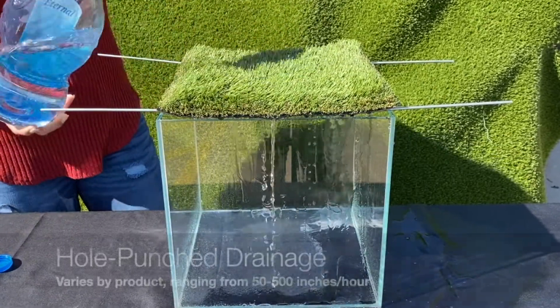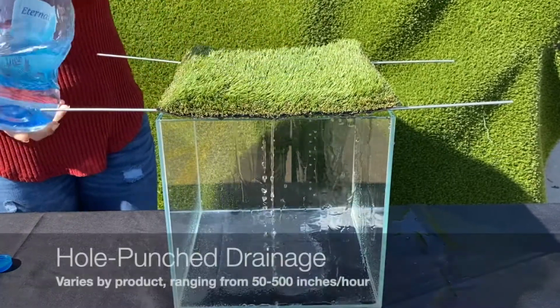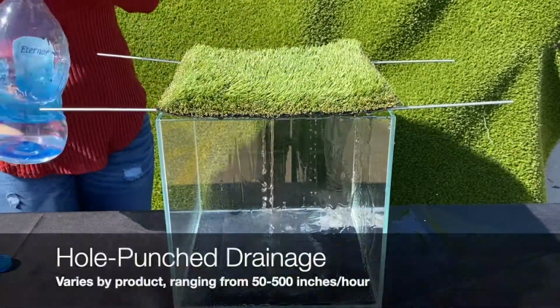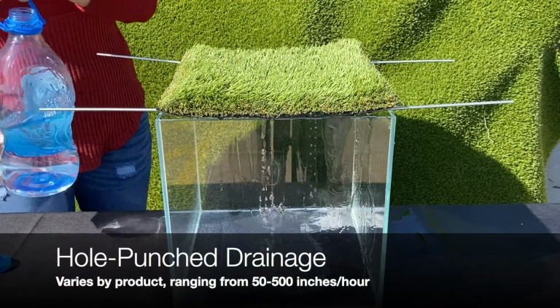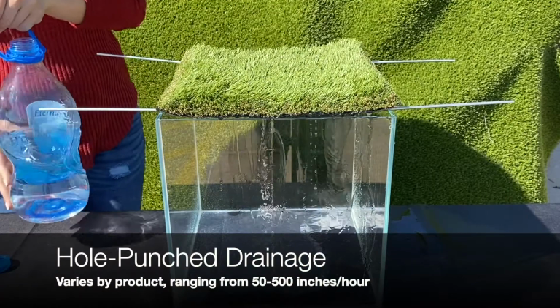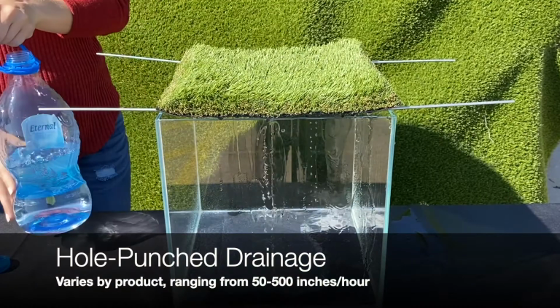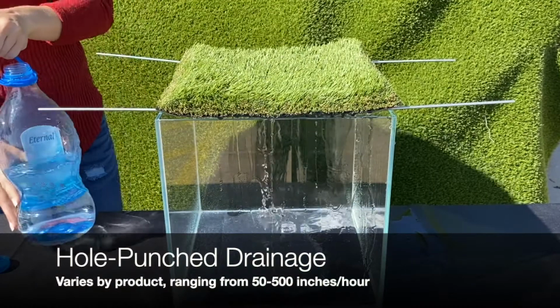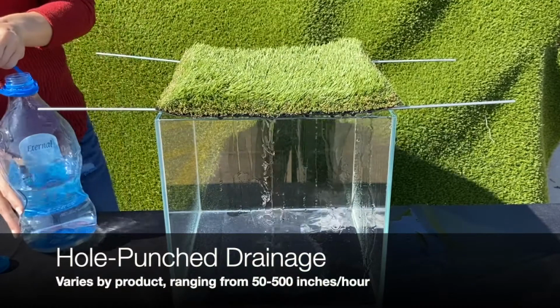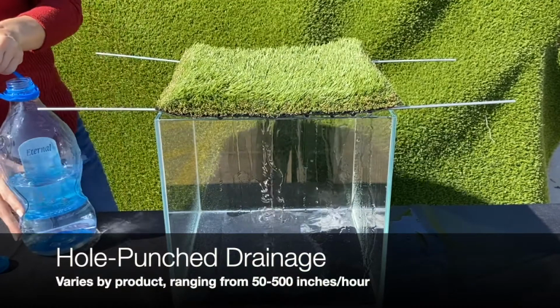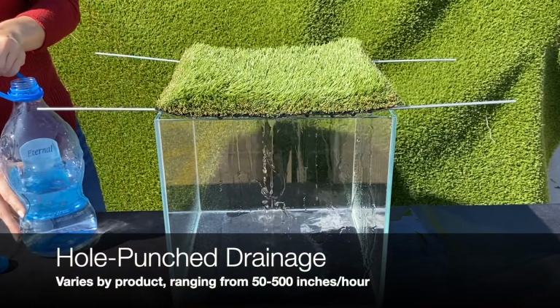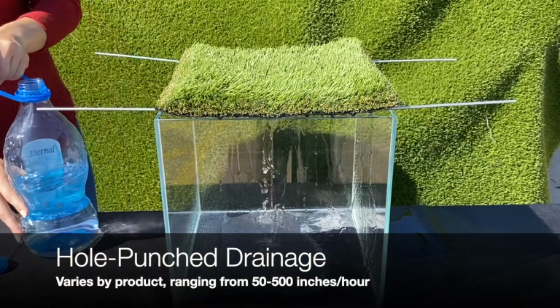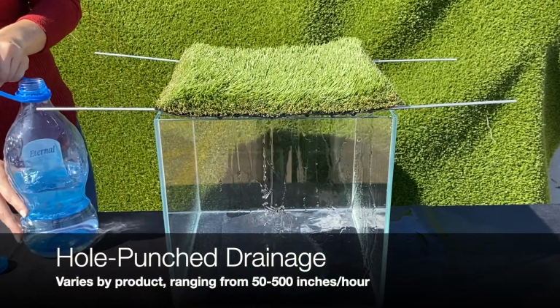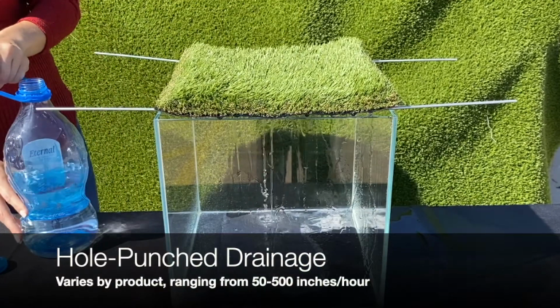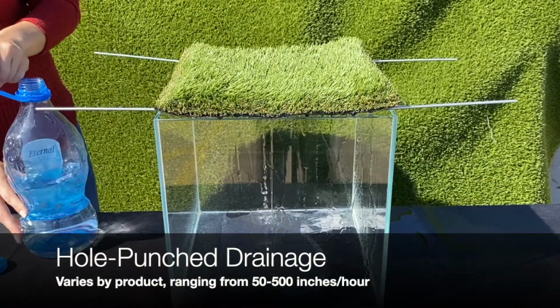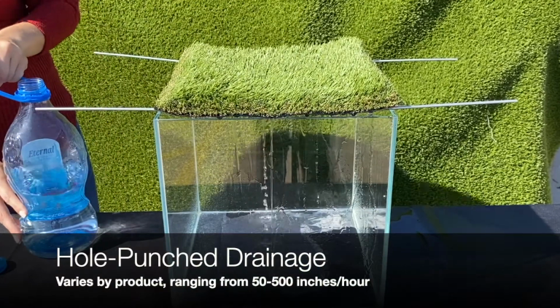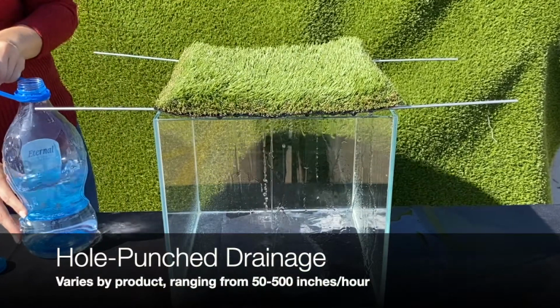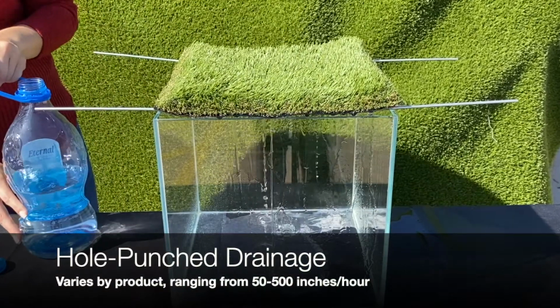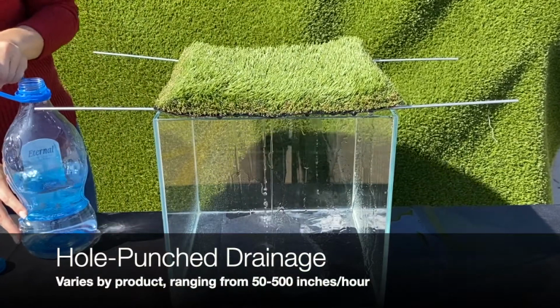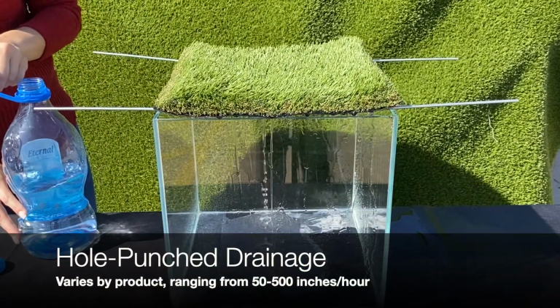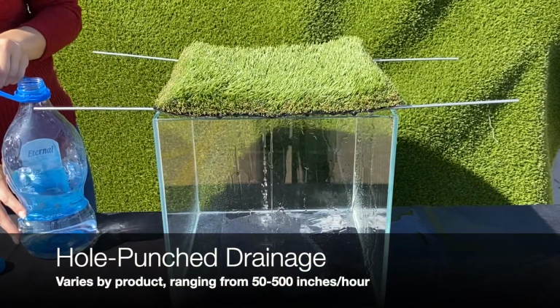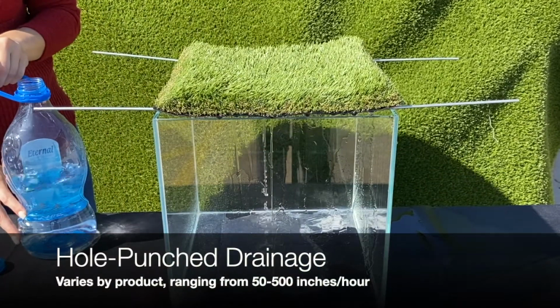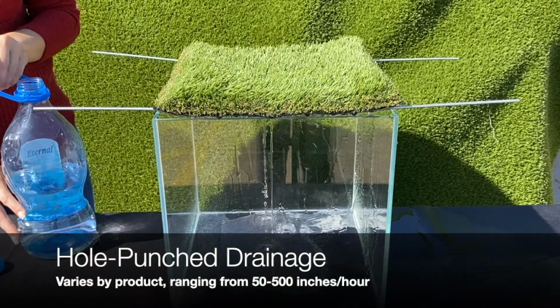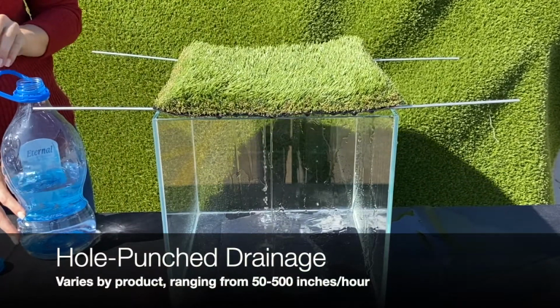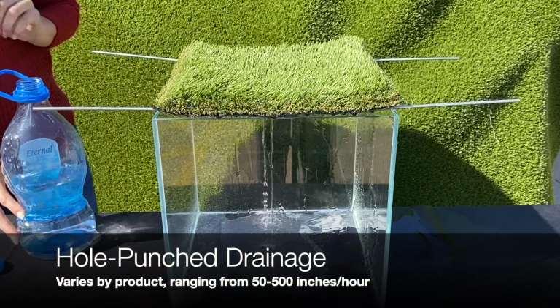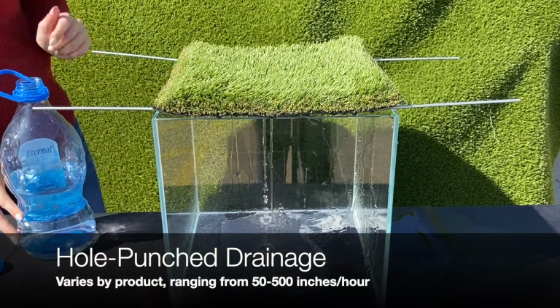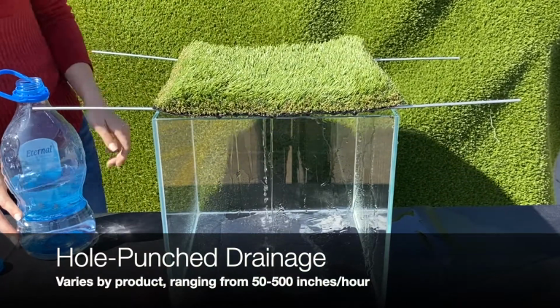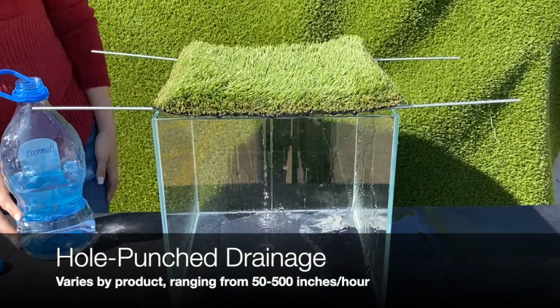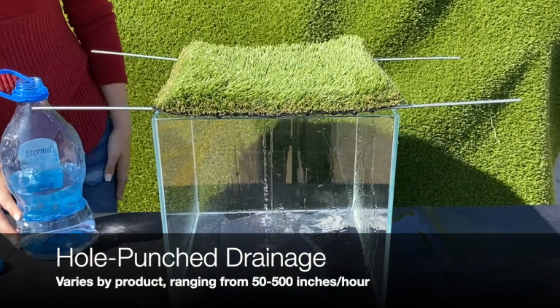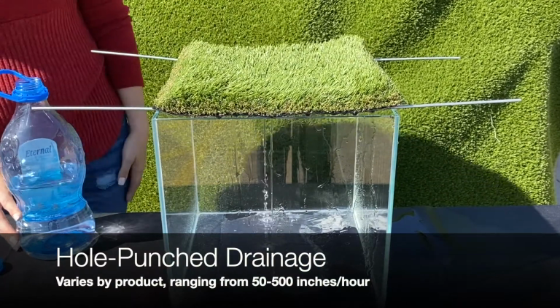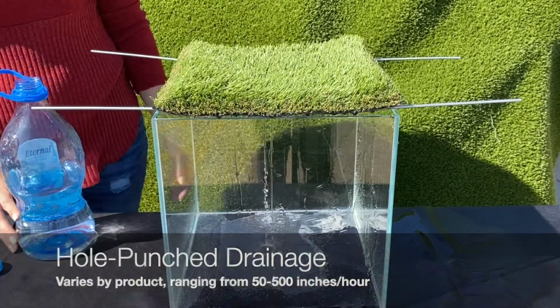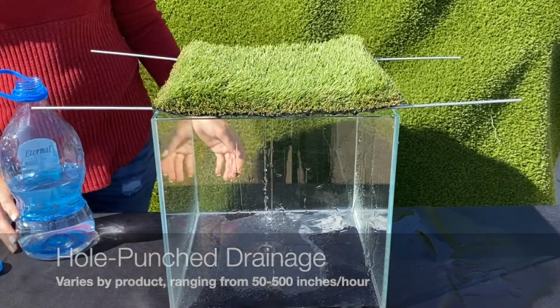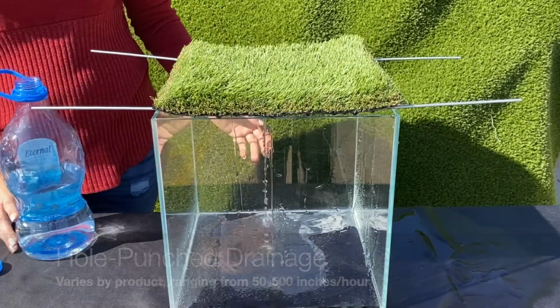Hole punch turf drains anywhere from fifty to five hundred inches per hour.